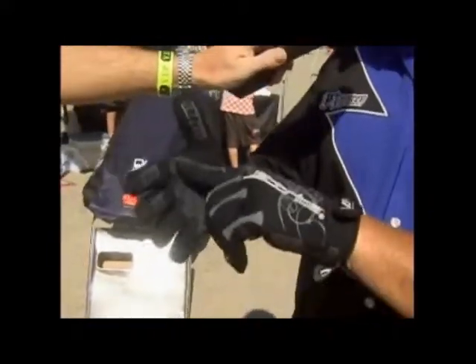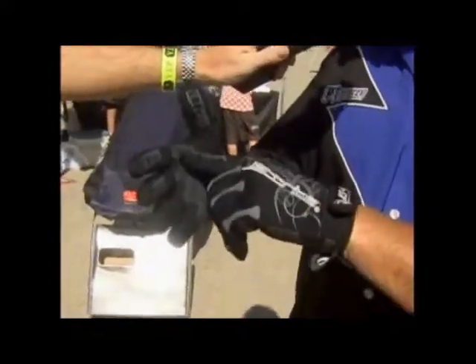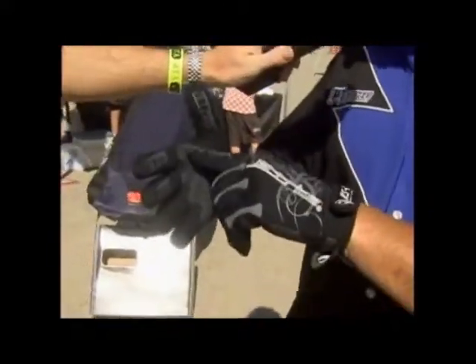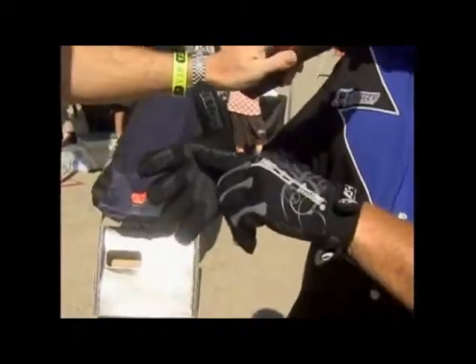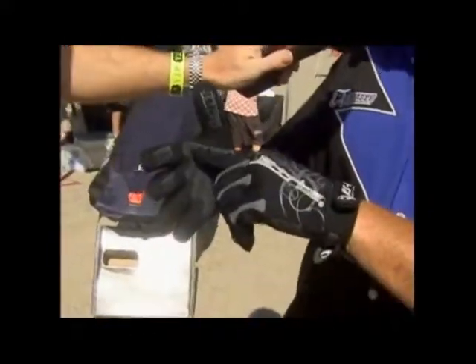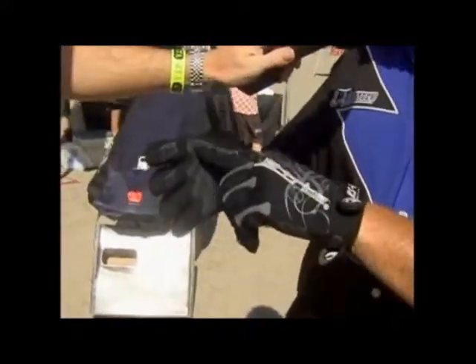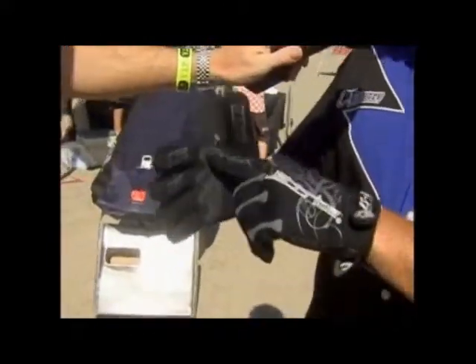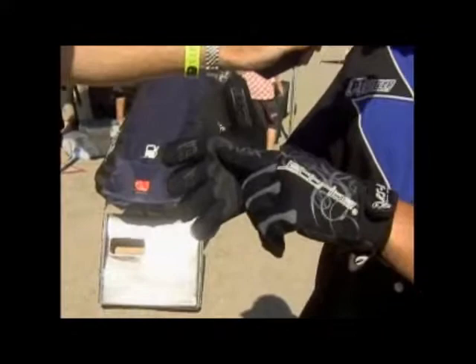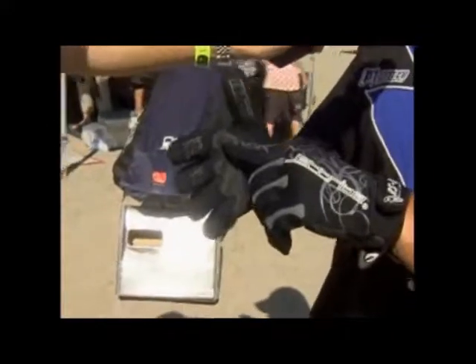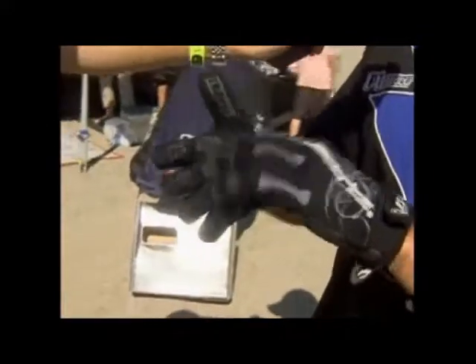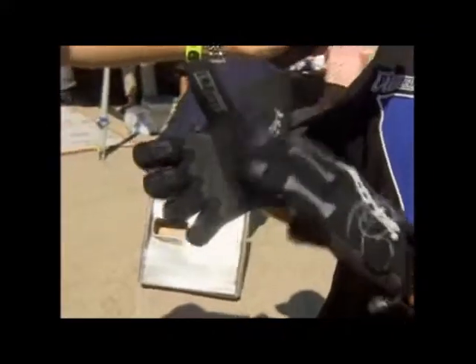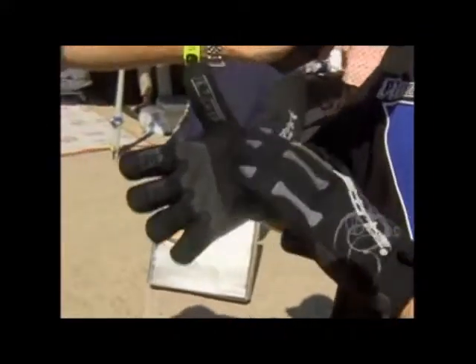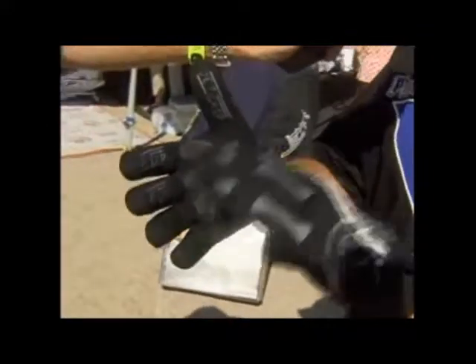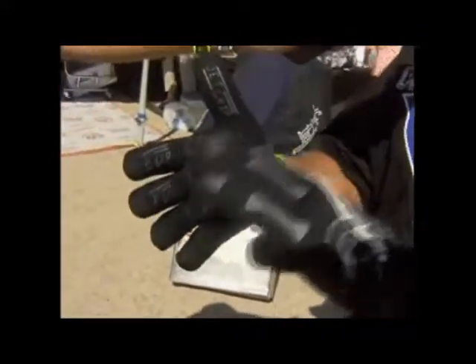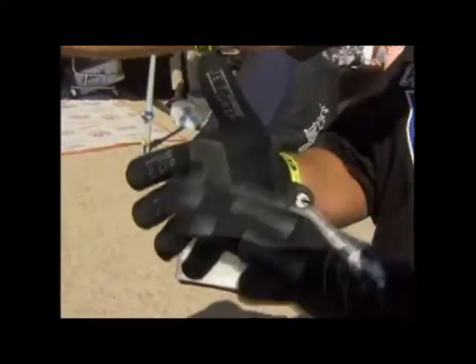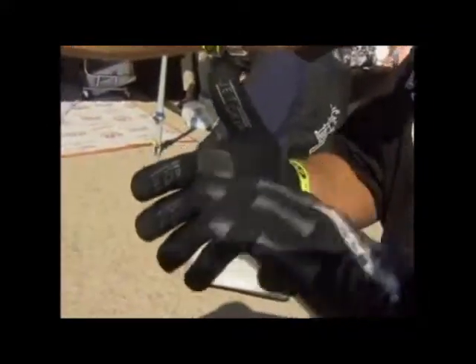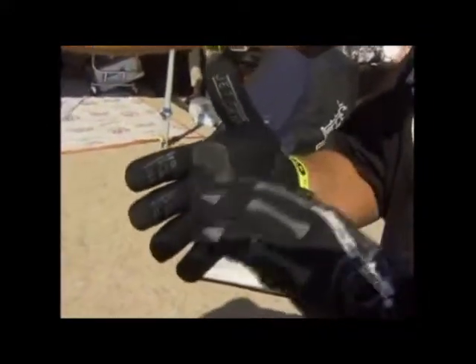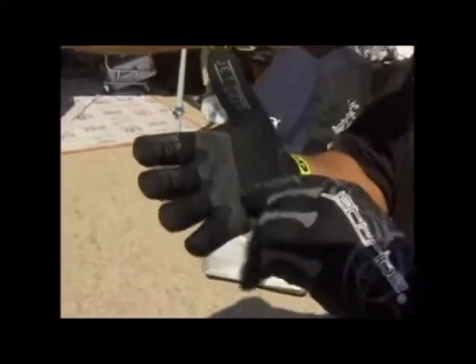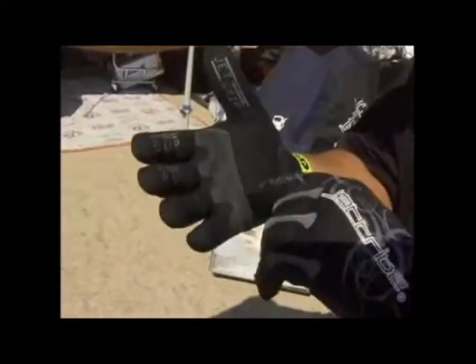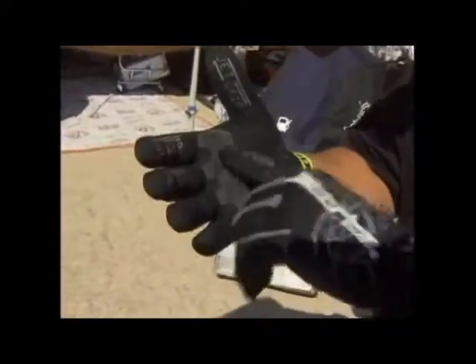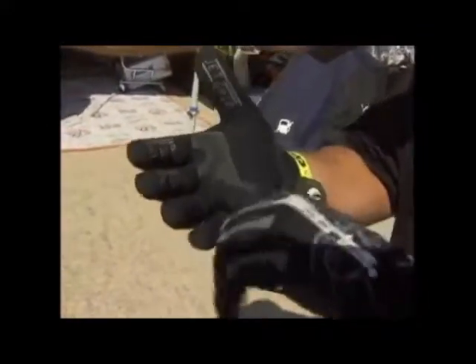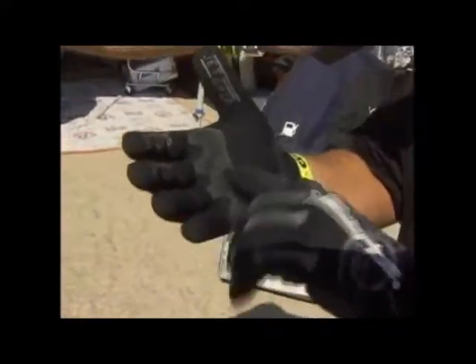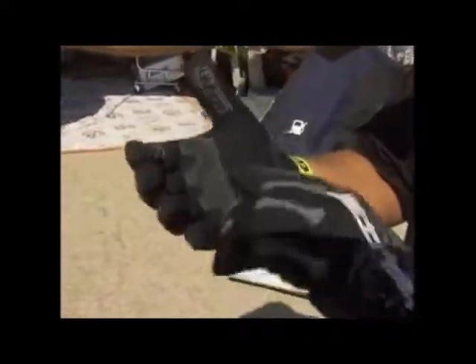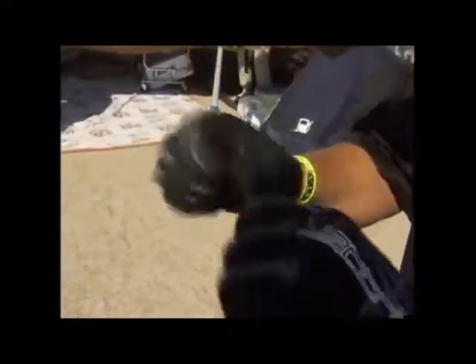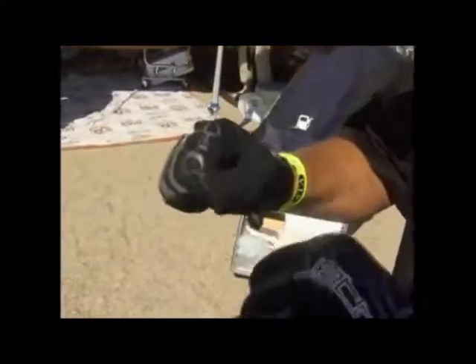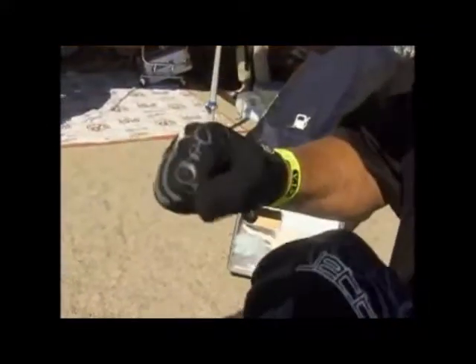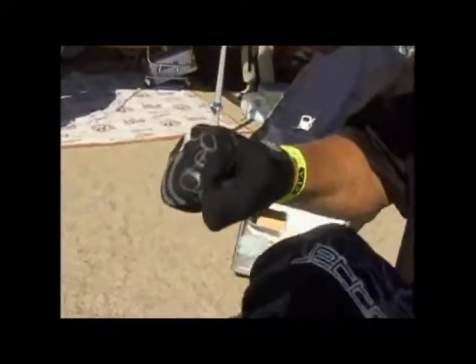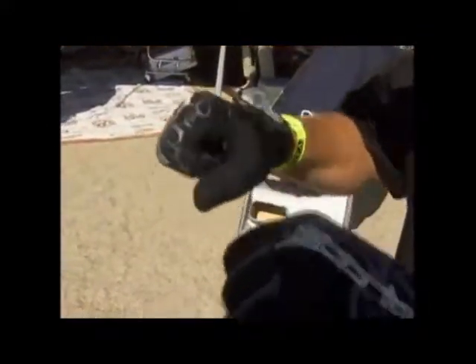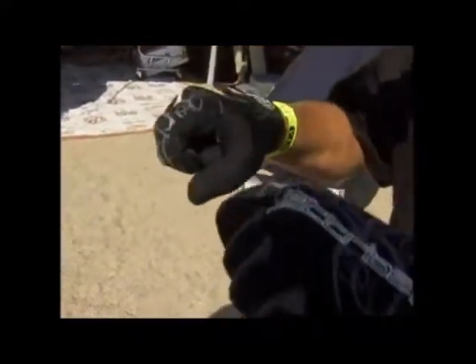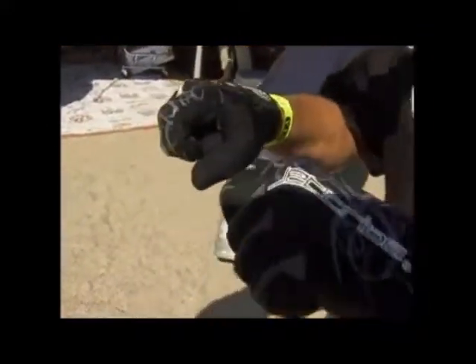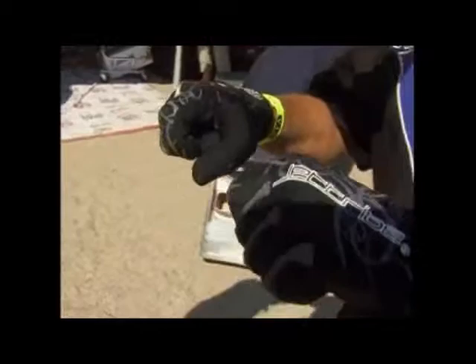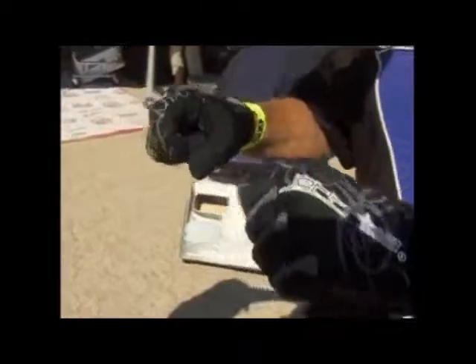They also incorporated some holes here in the glove that actually let the water bleed out and help get the water out from underneath your hands on the grips.